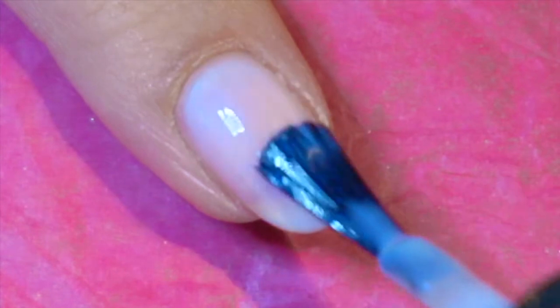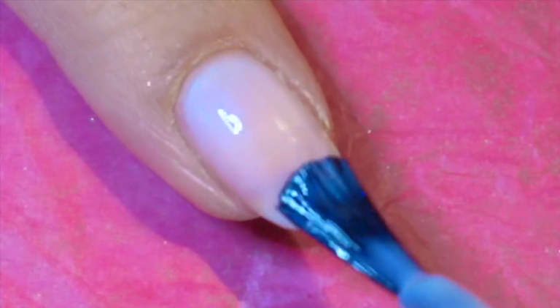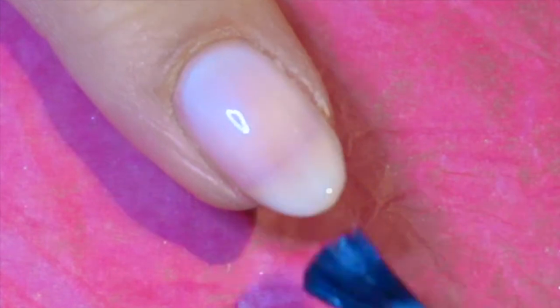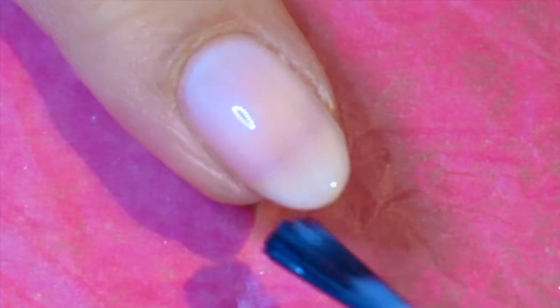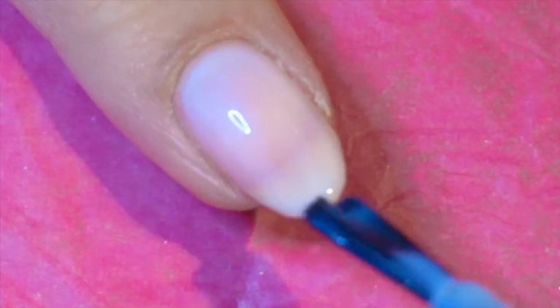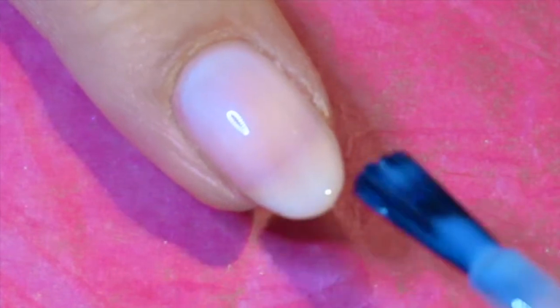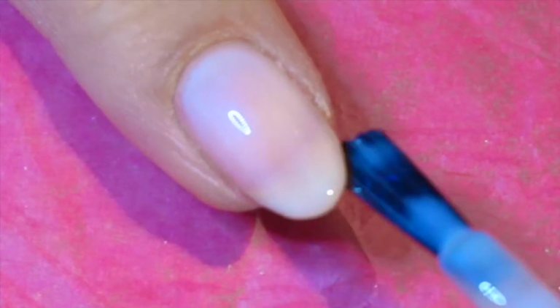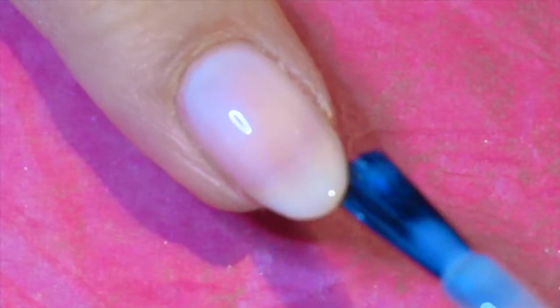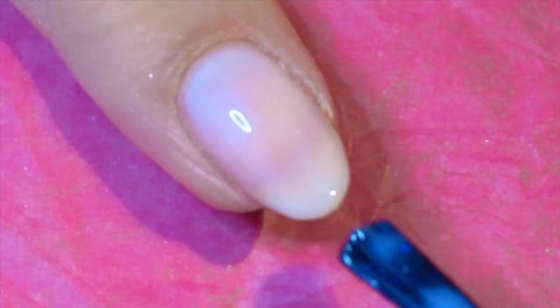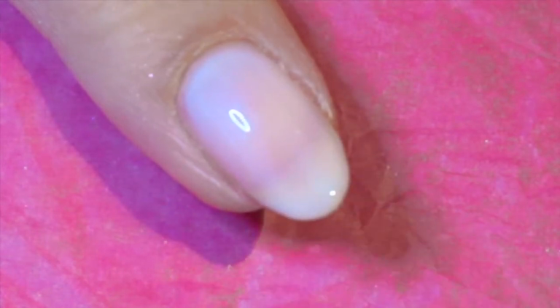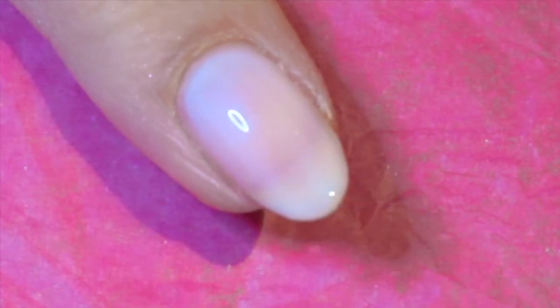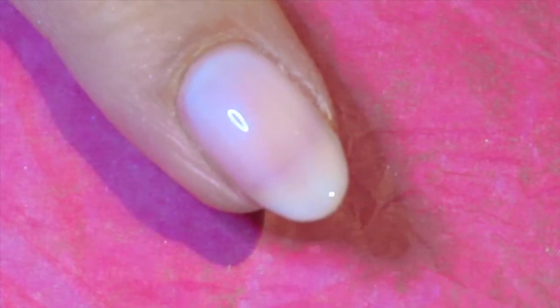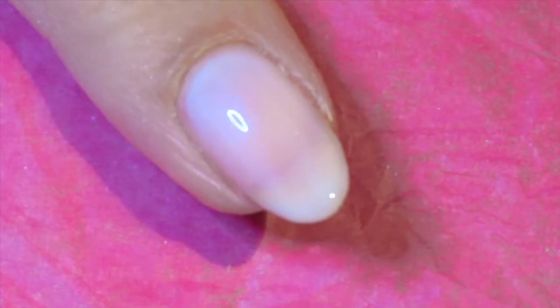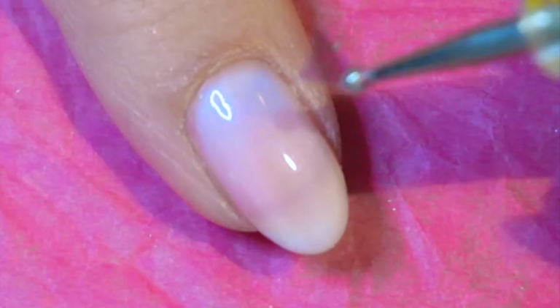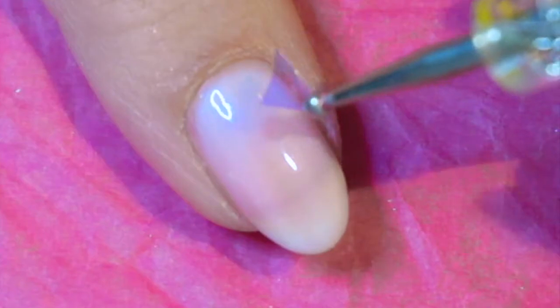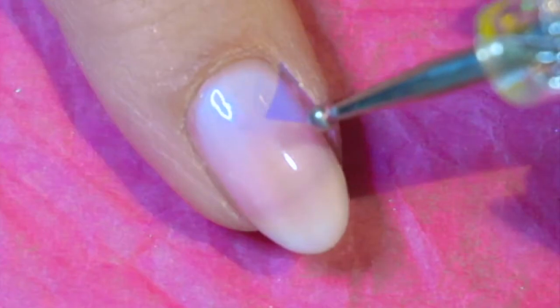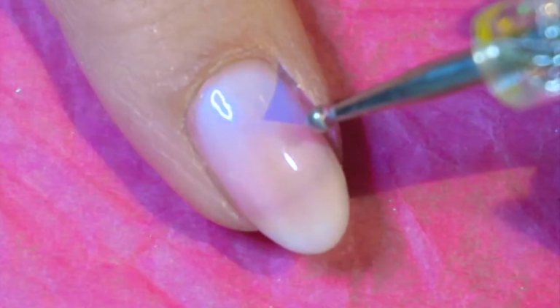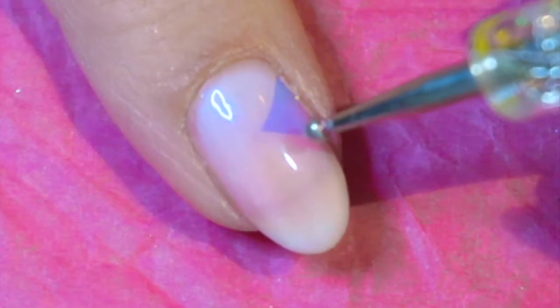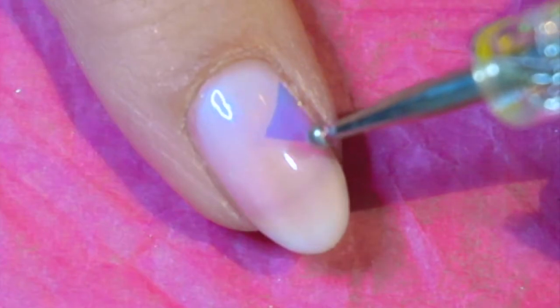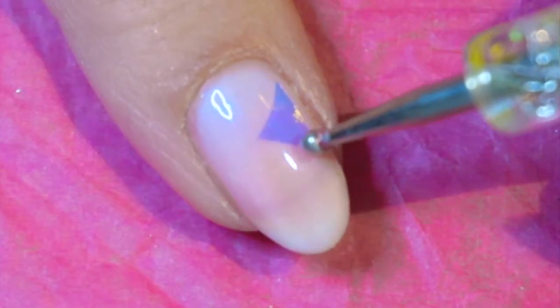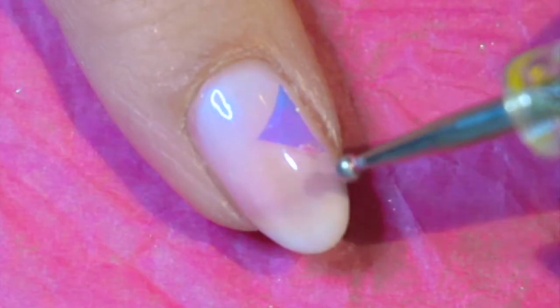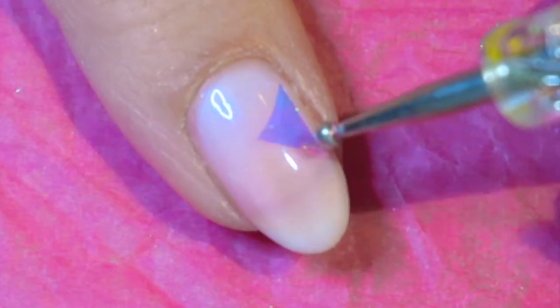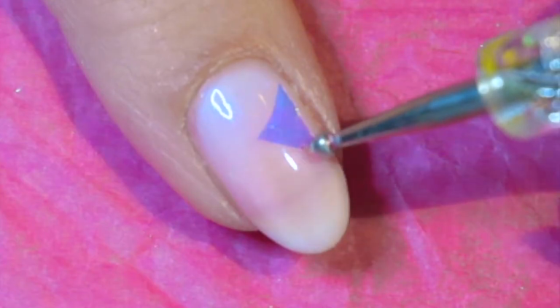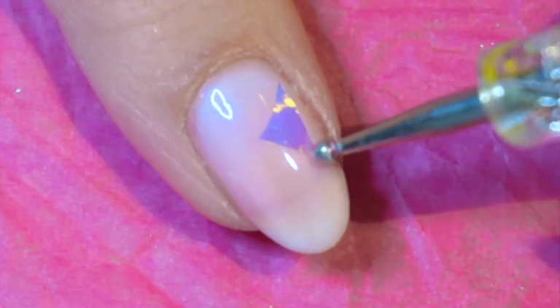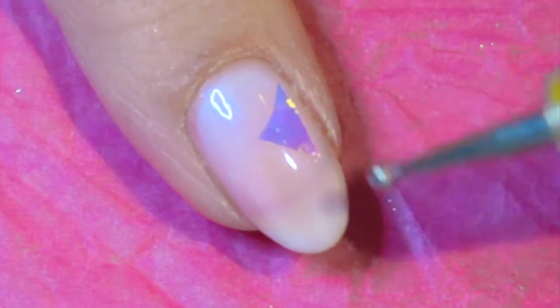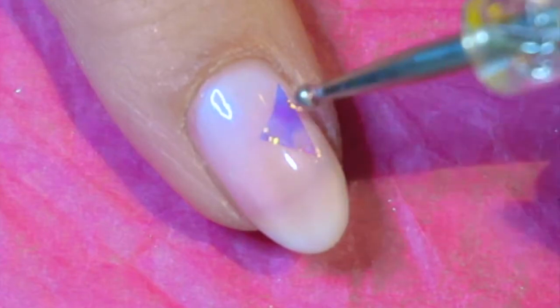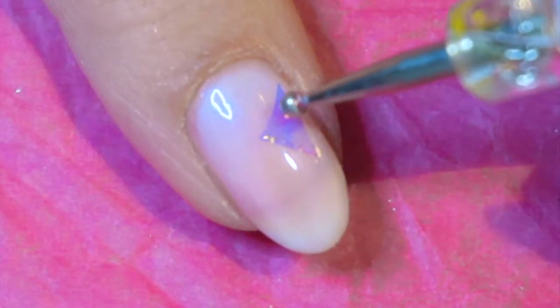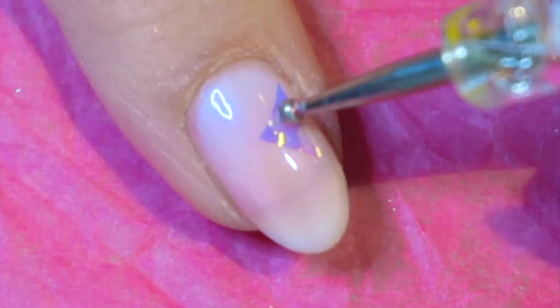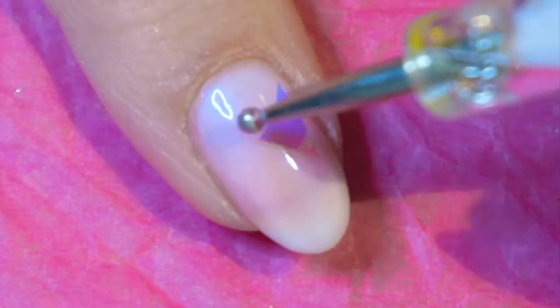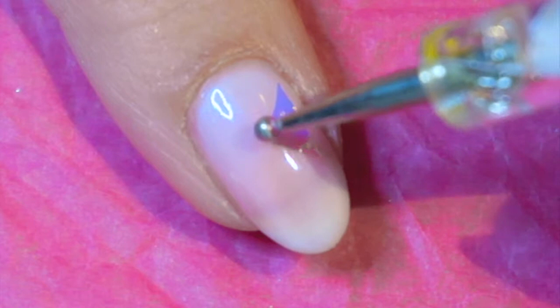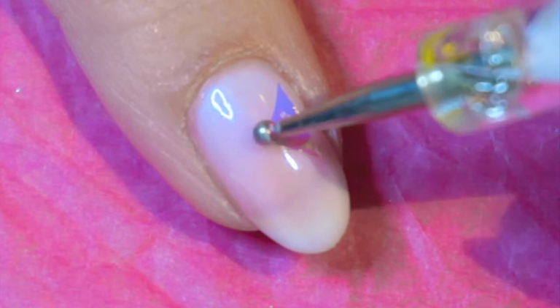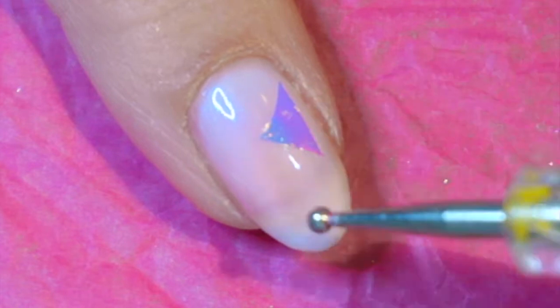Behind camera I cut the foil into small pieces and now I'm just adding them randomly to my nail.